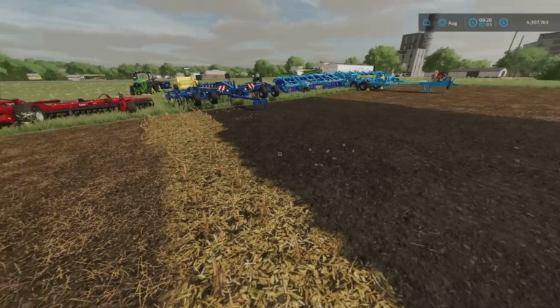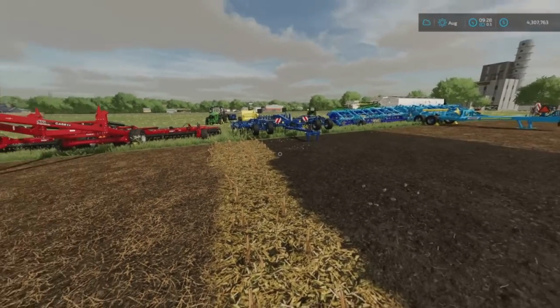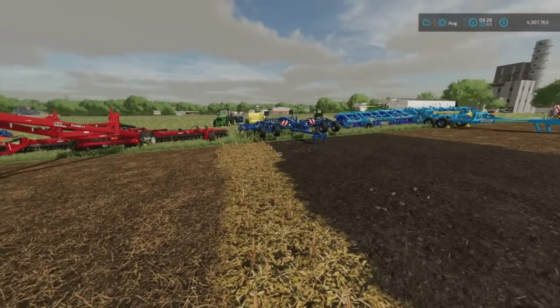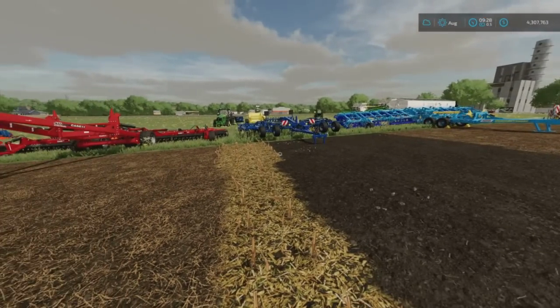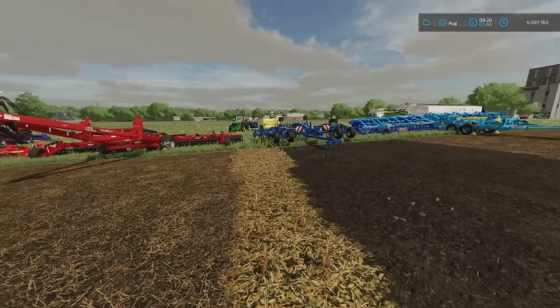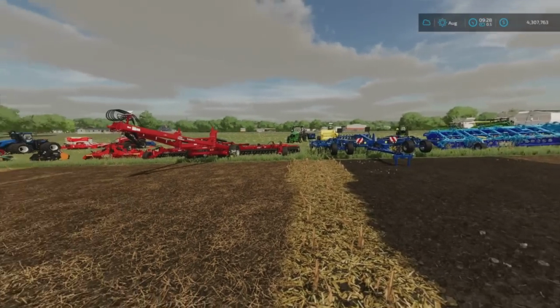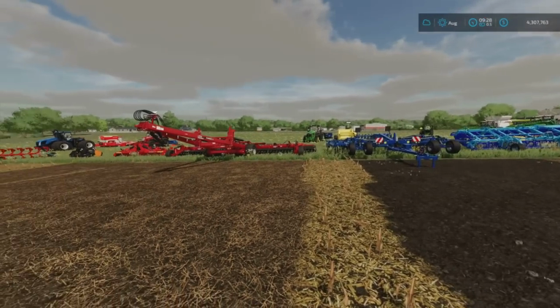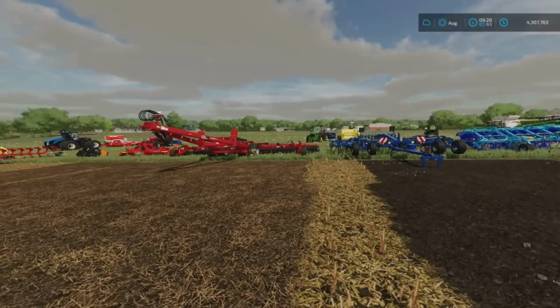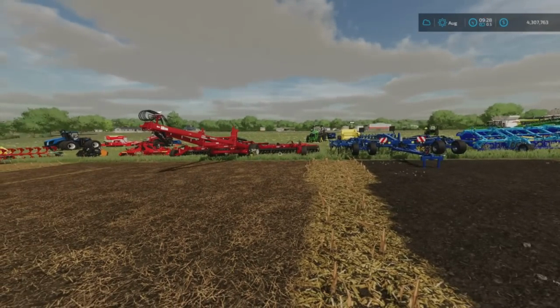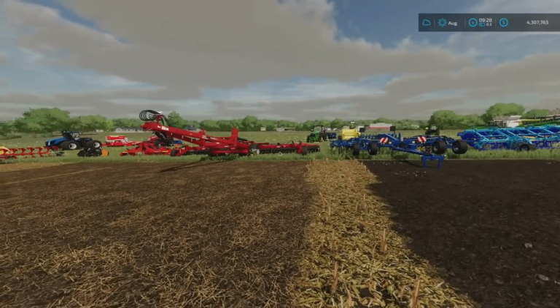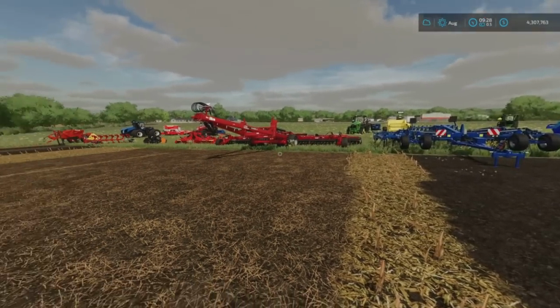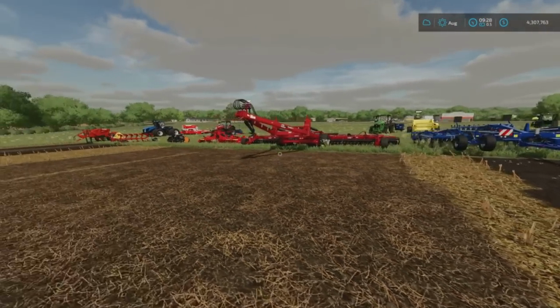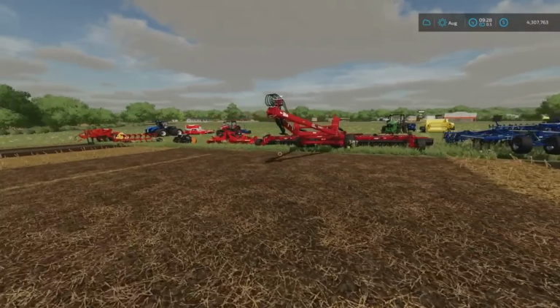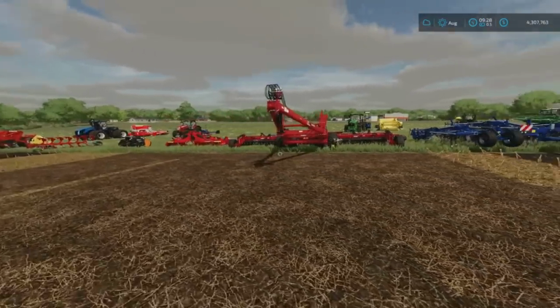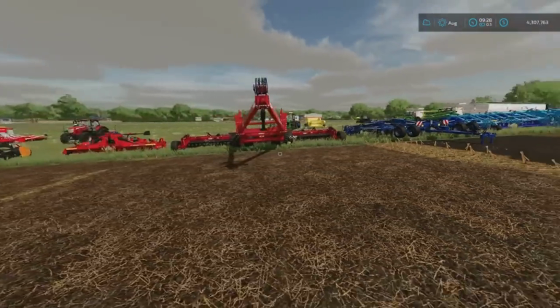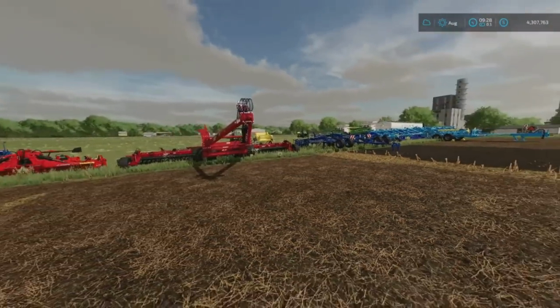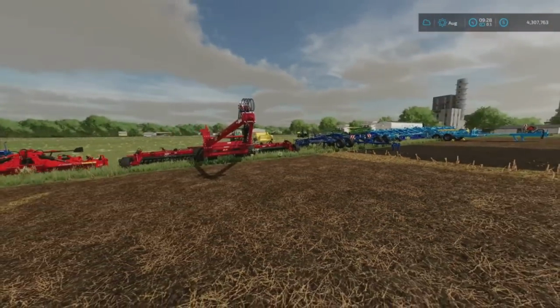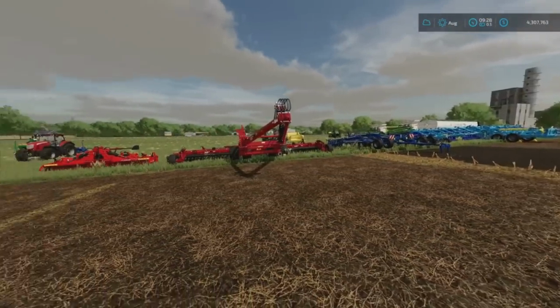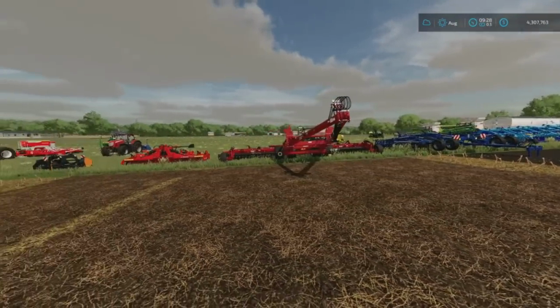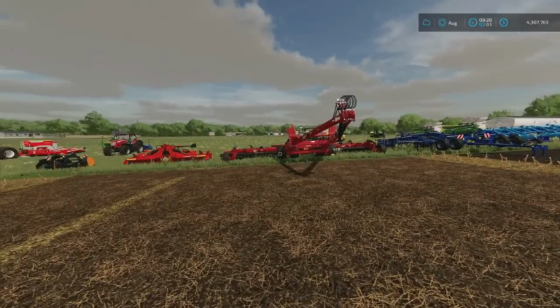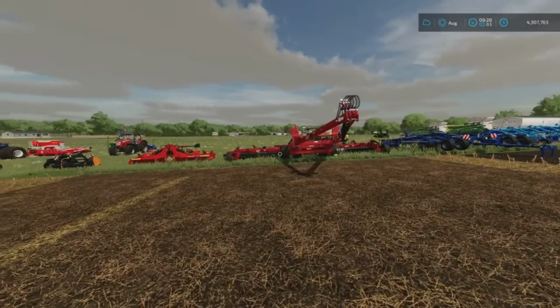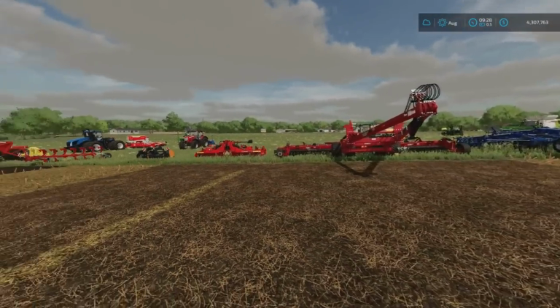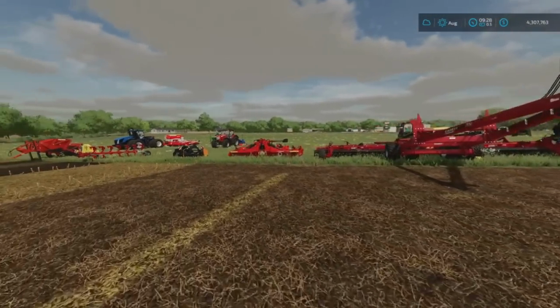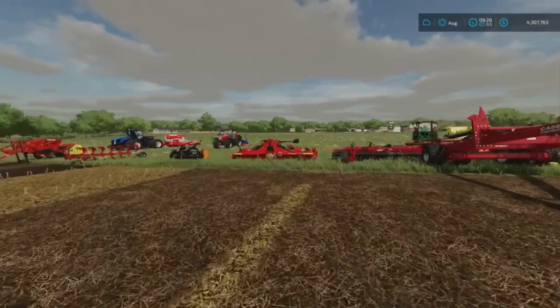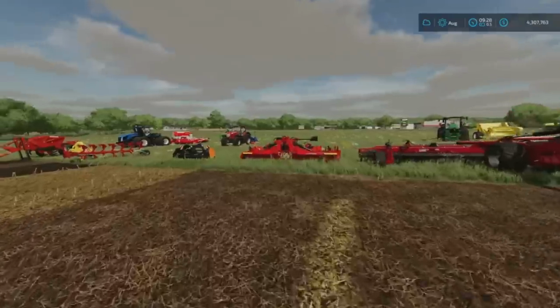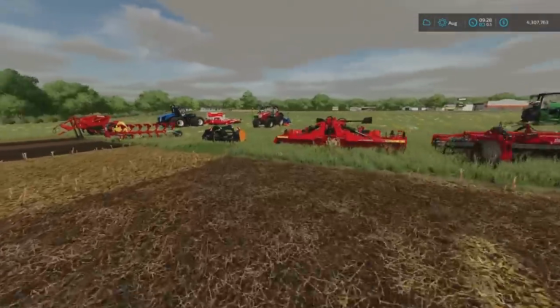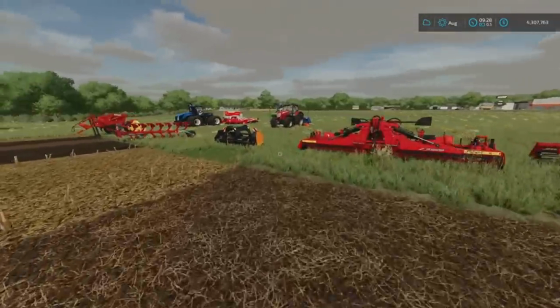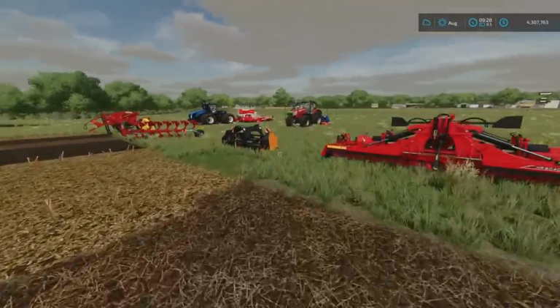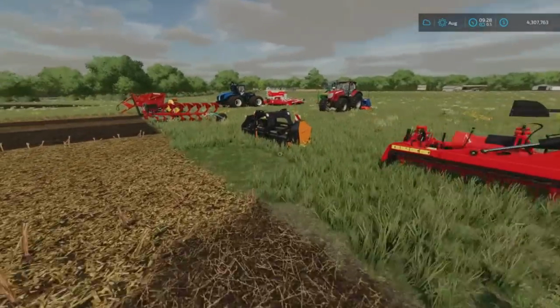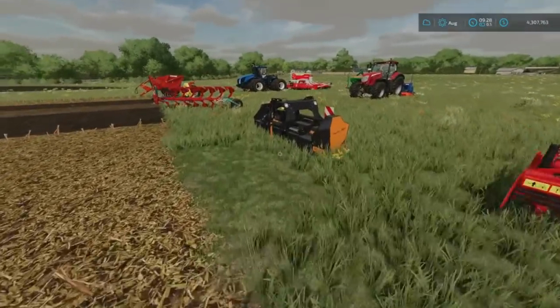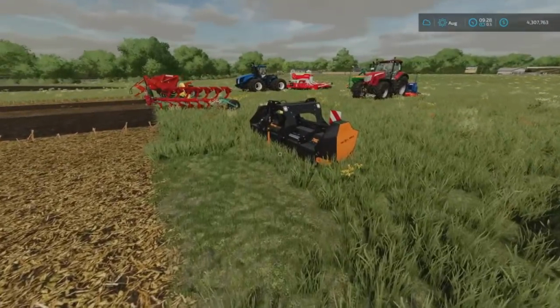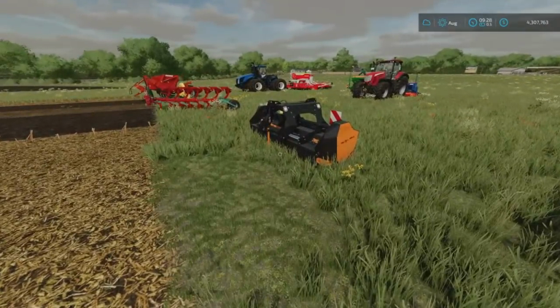The disc harrow is a shallow cultivation tool that gives the same texture as the shallow cultivator. Power harrows are usually a bit smaller and require more horsepower, but again do the same shallow cultivation. So the shallow cultivator, disc harrow, and power harrow all do the same thing — they prepare a seedbed so you can use a seeder or planter that isn't a direct drill.